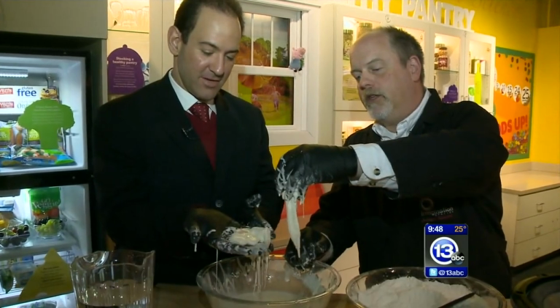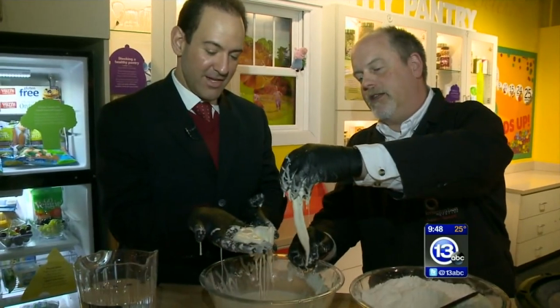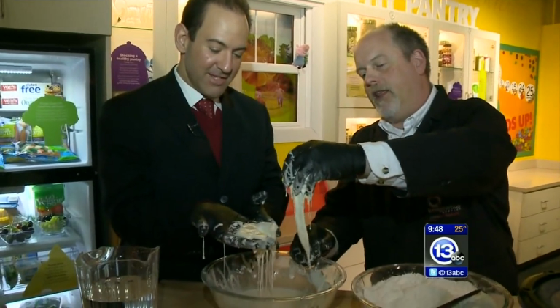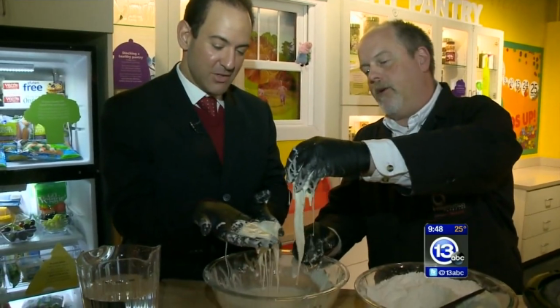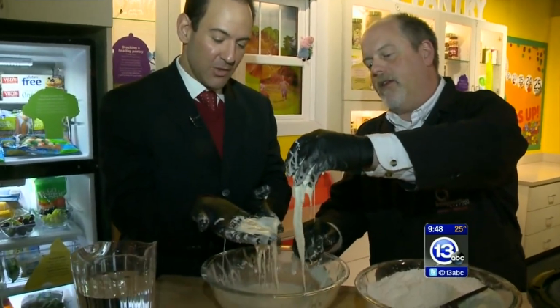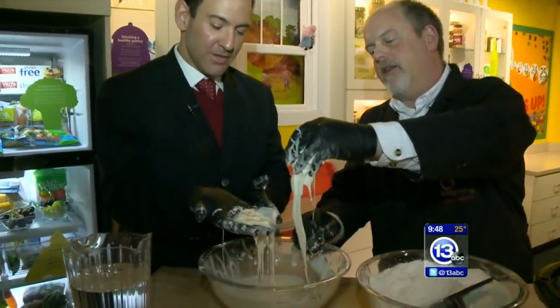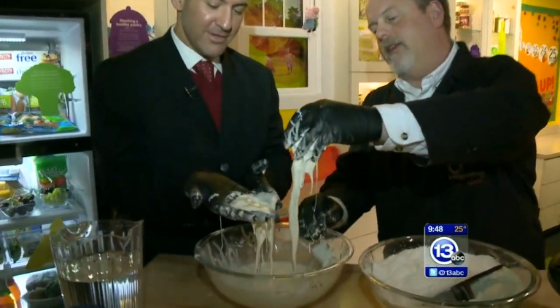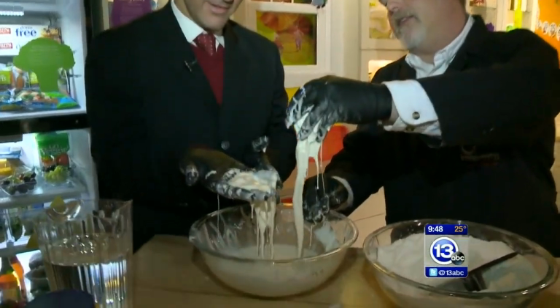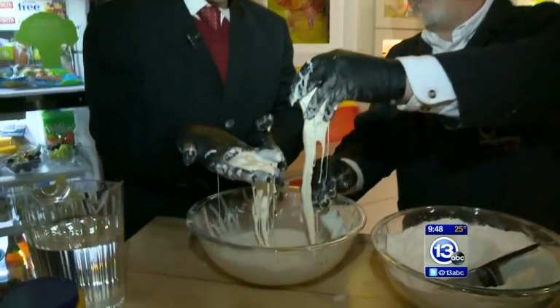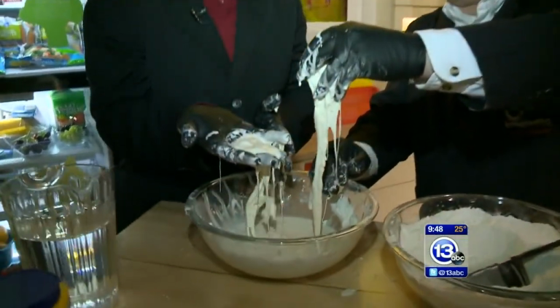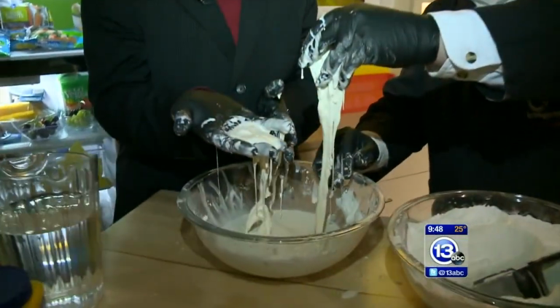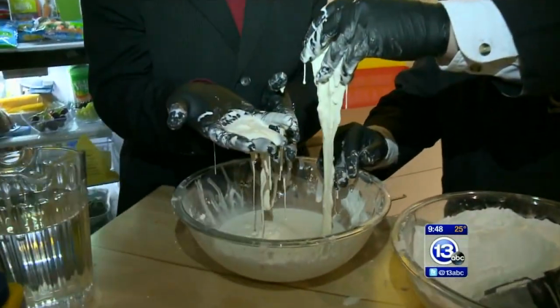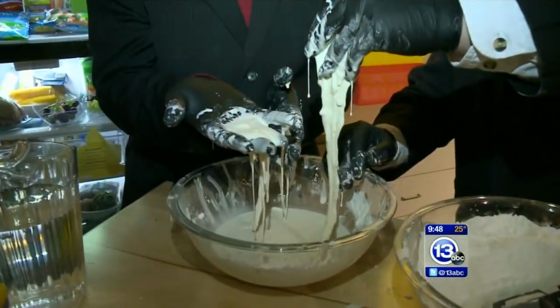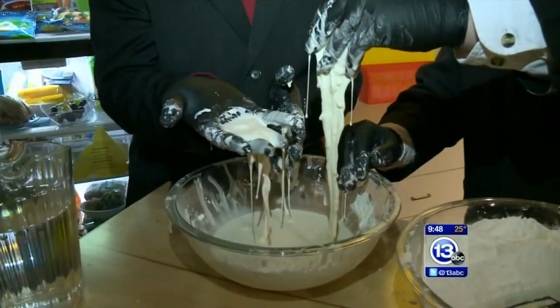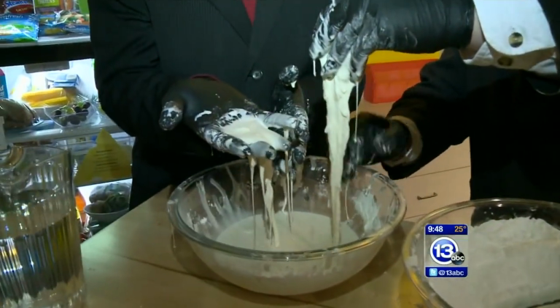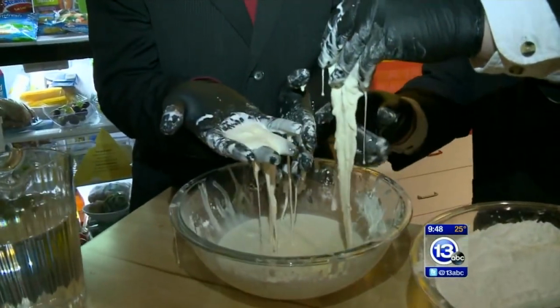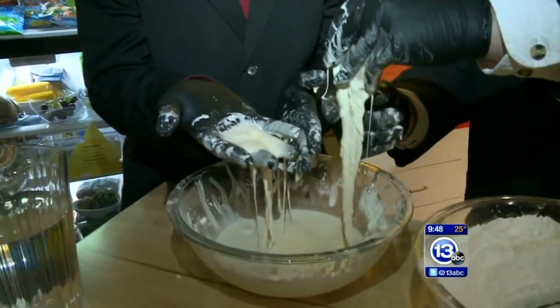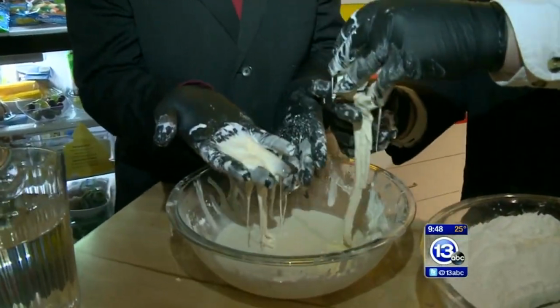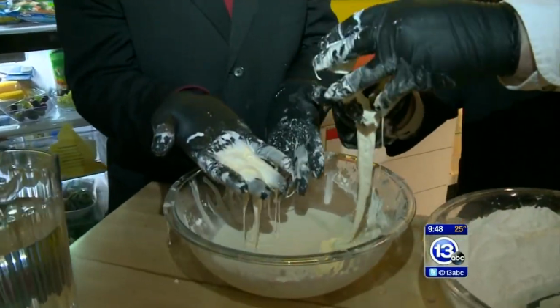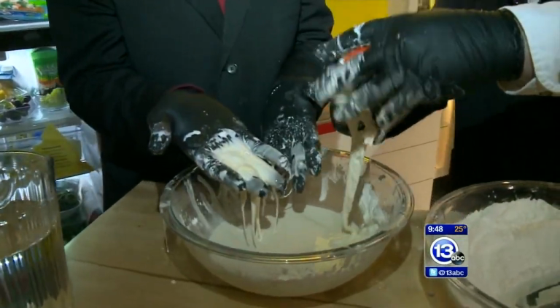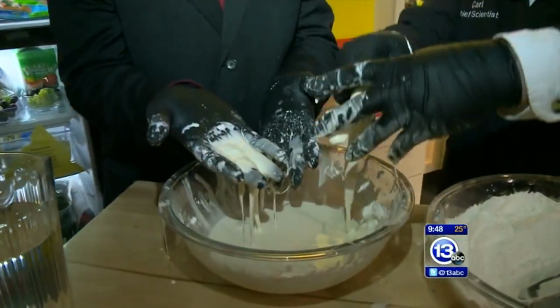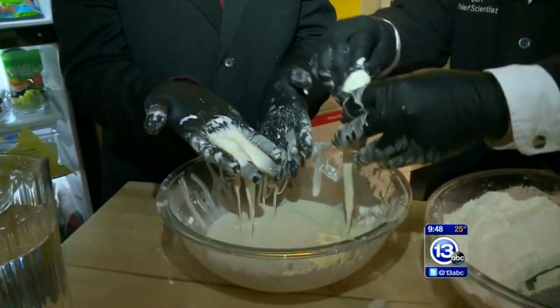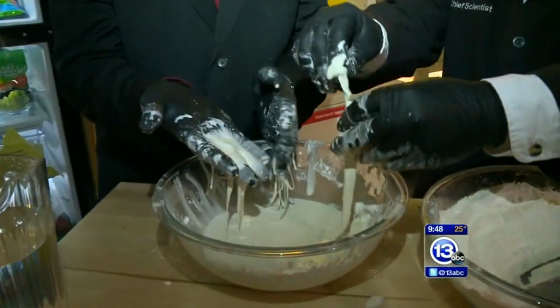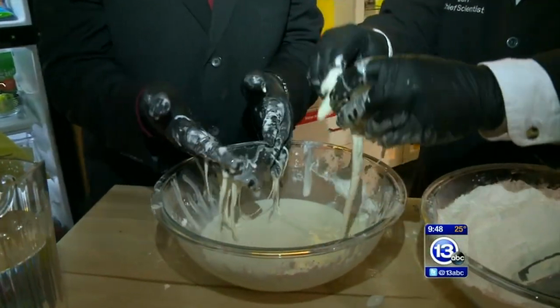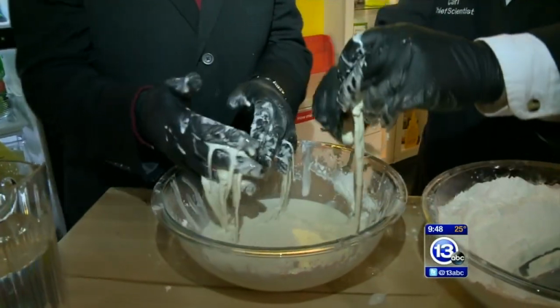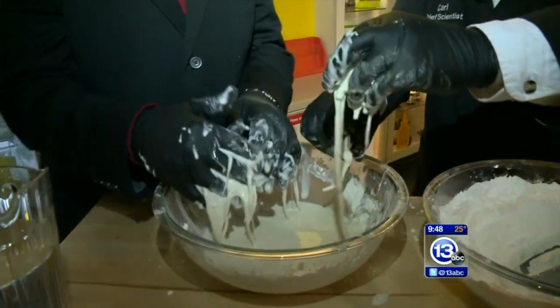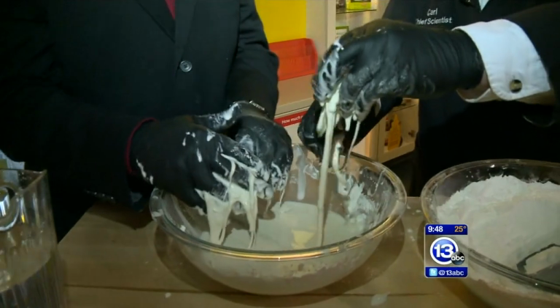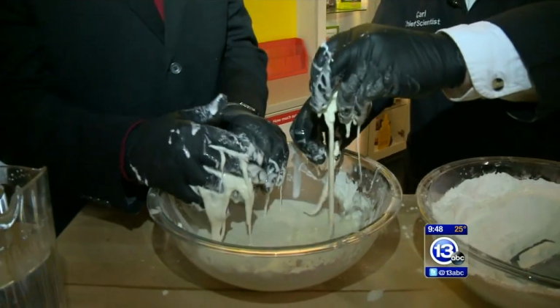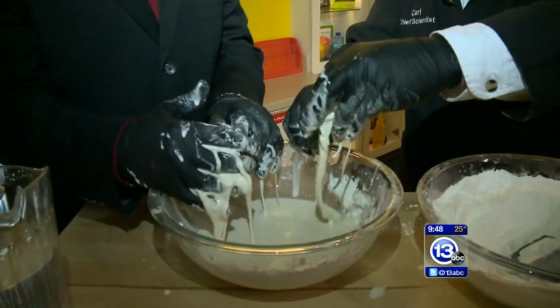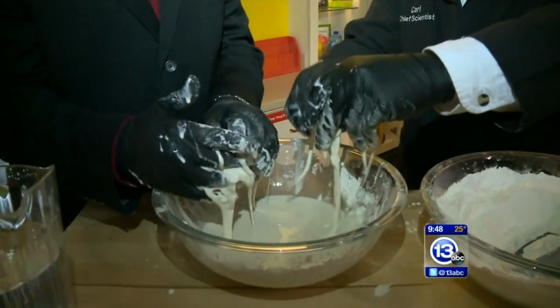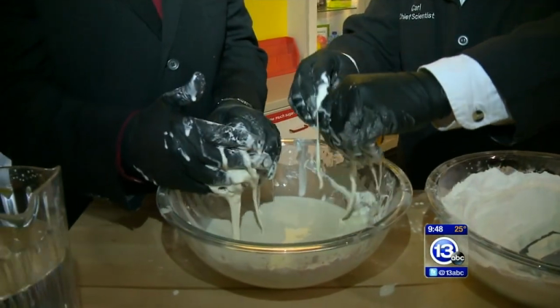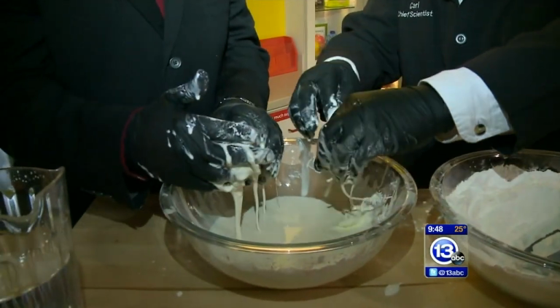Is it a liquid? Is it a solid? A class of materials like this is called non-Newtonian liquids.